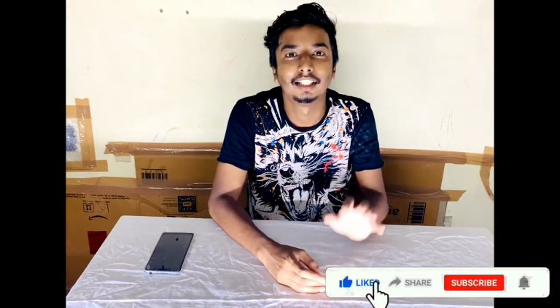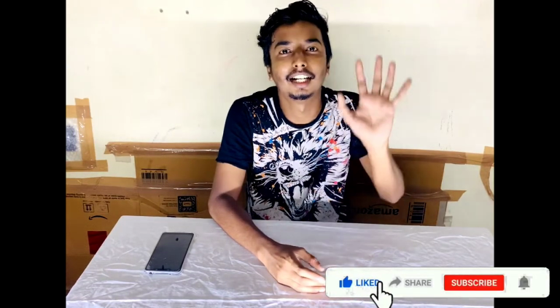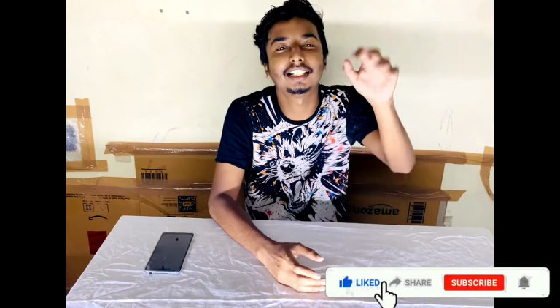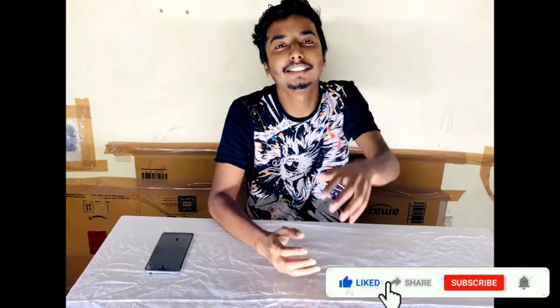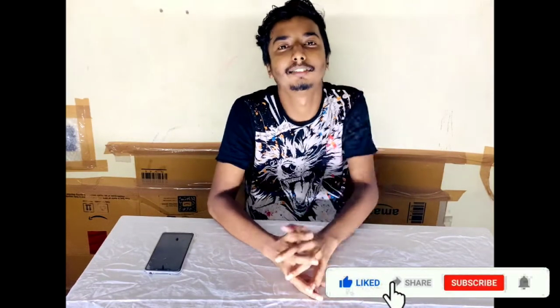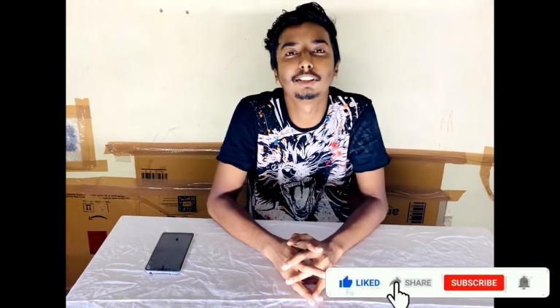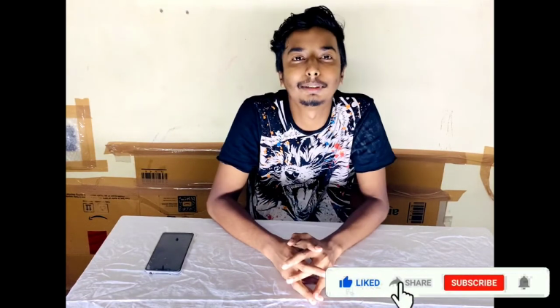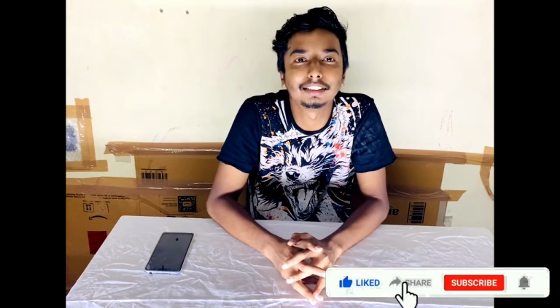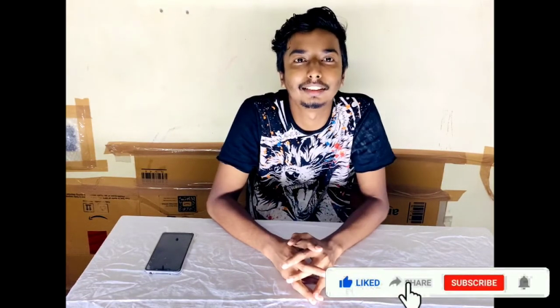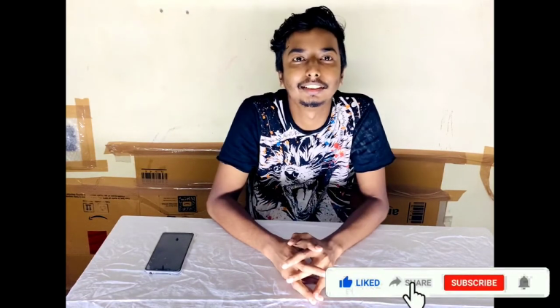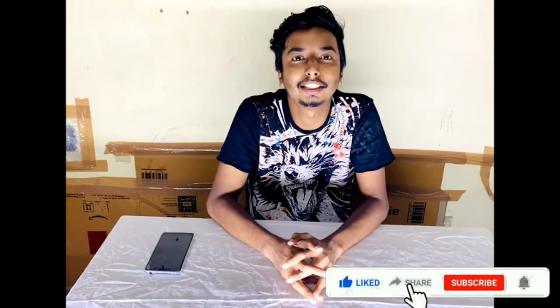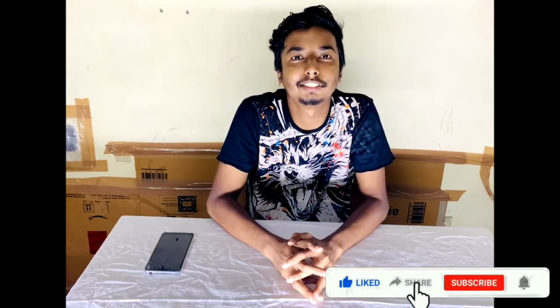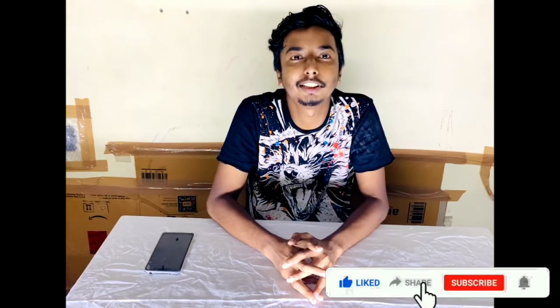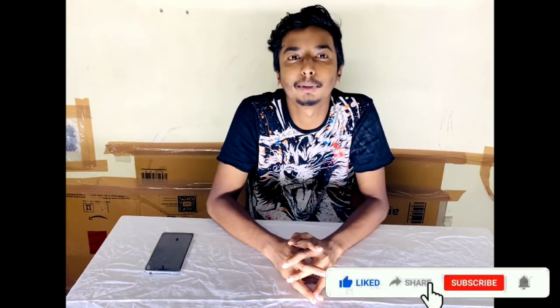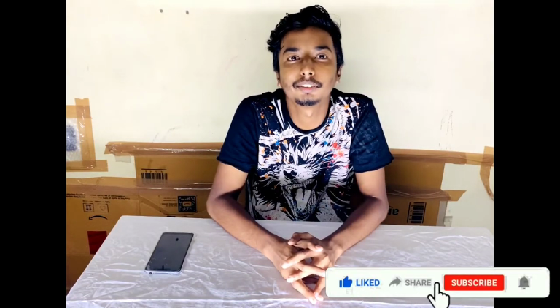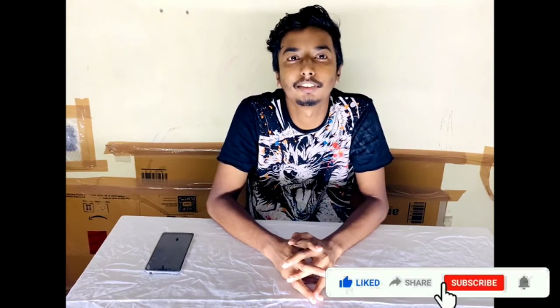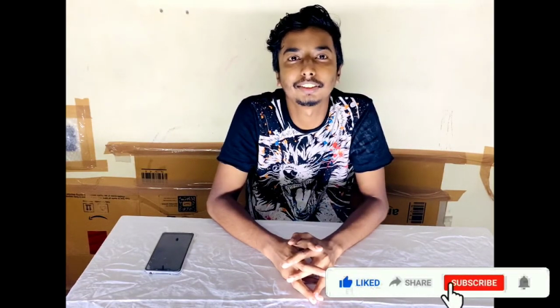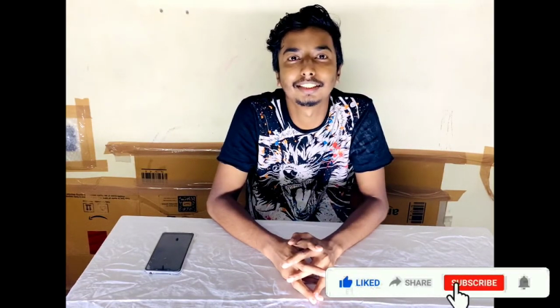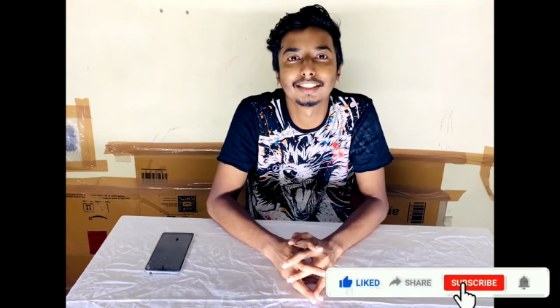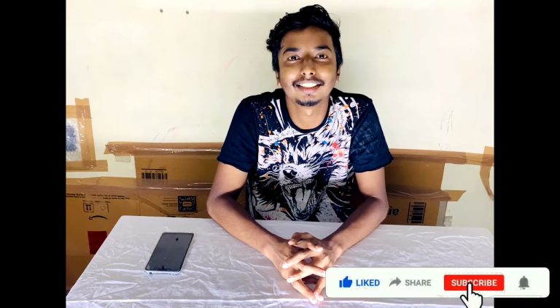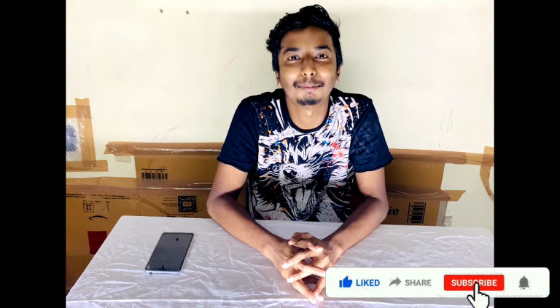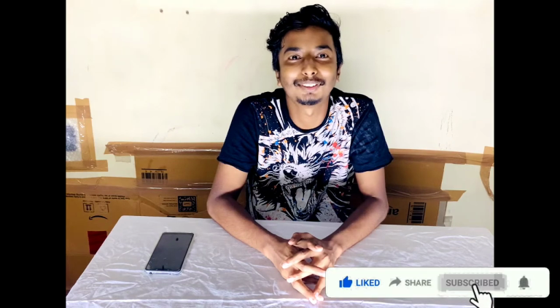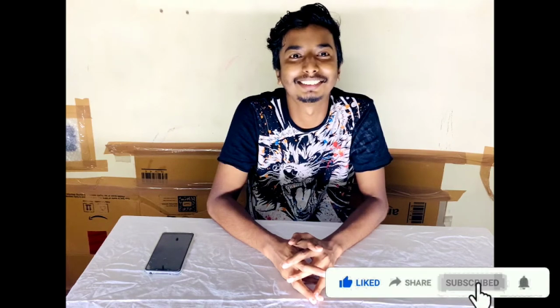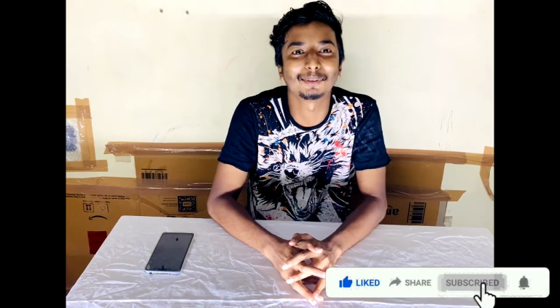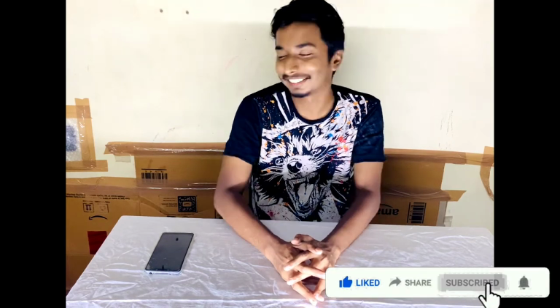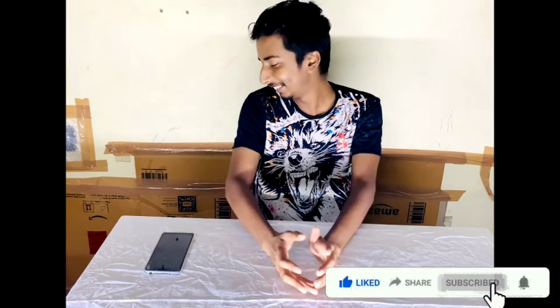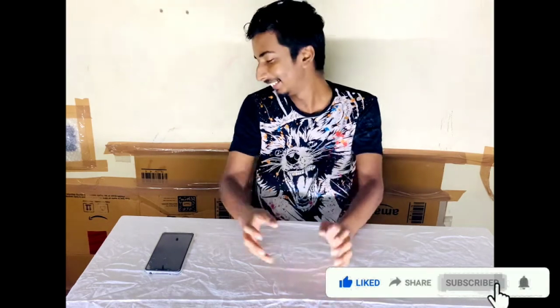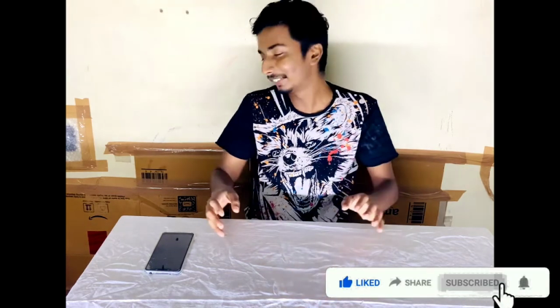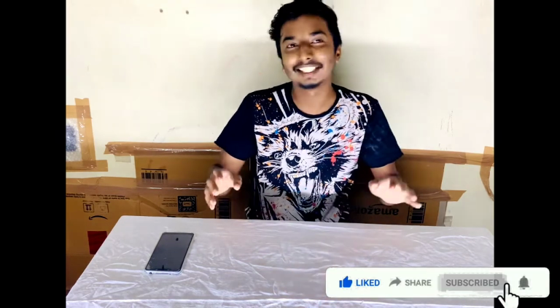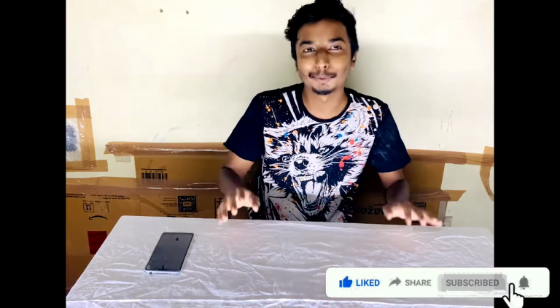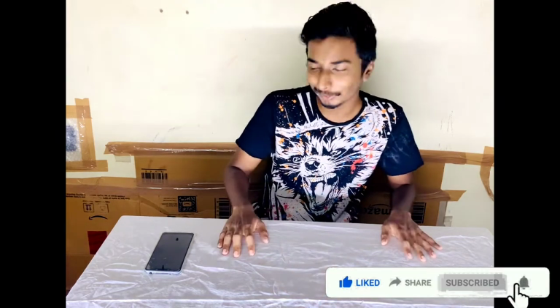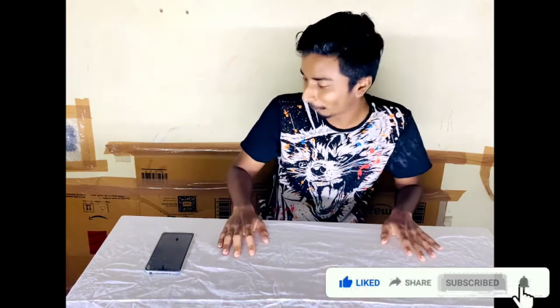Hi guys, welcome to my channel. If you want to review this video, I will be using Amazon. I will unbox it now.